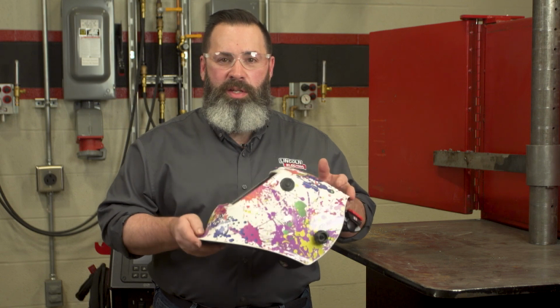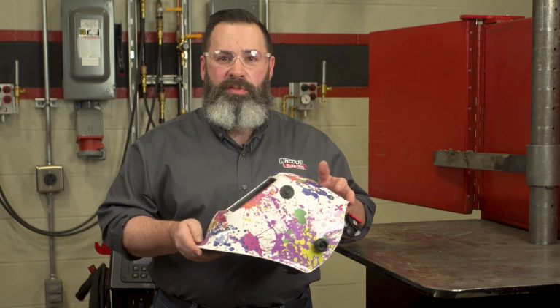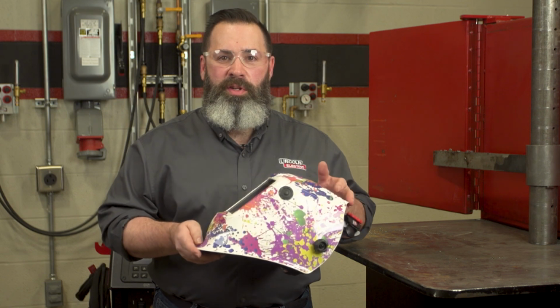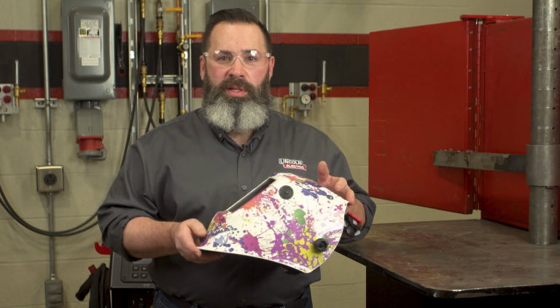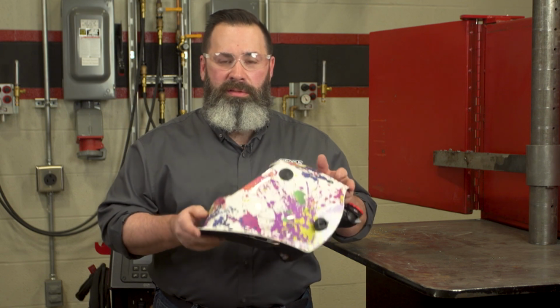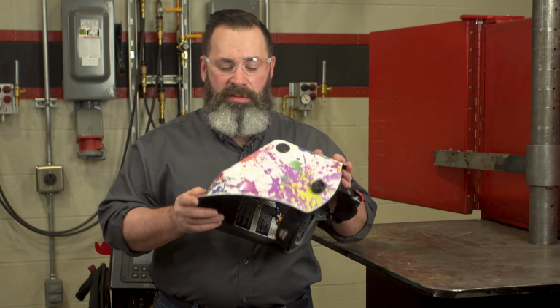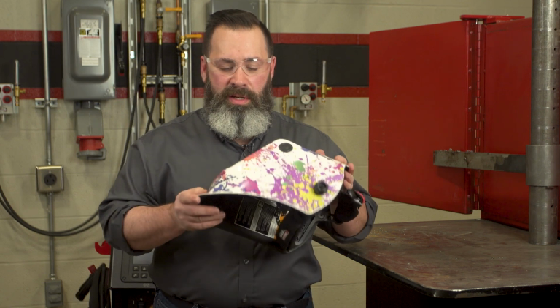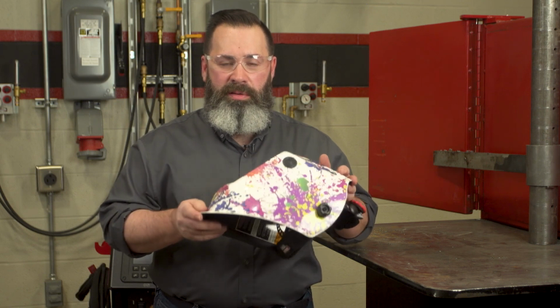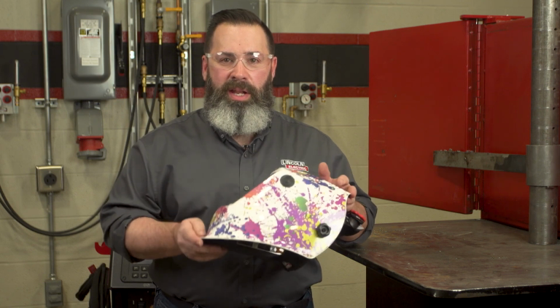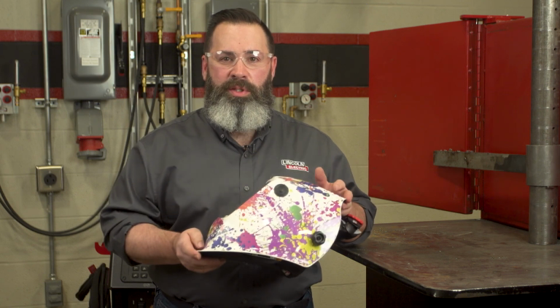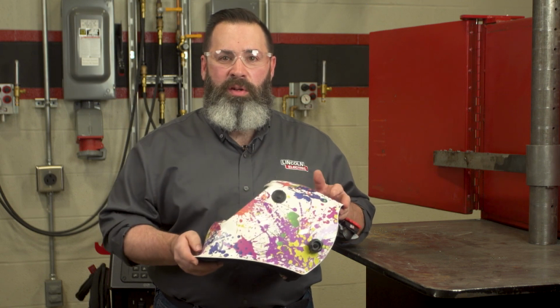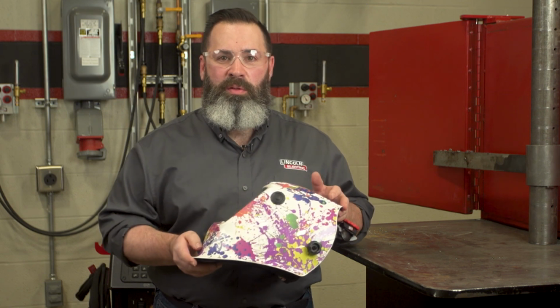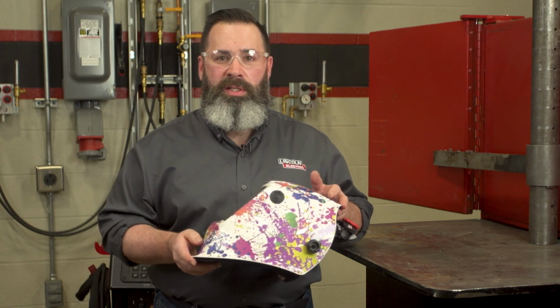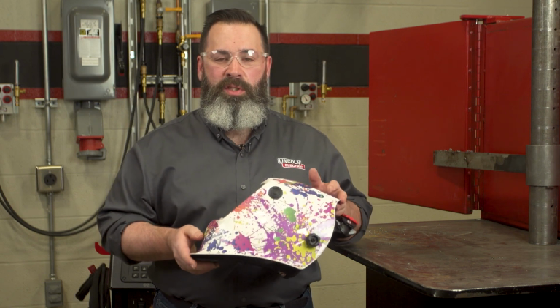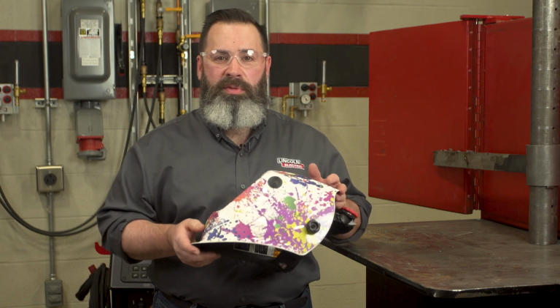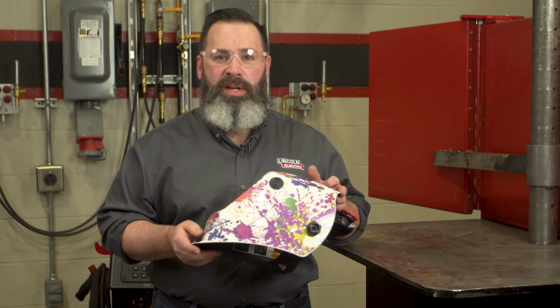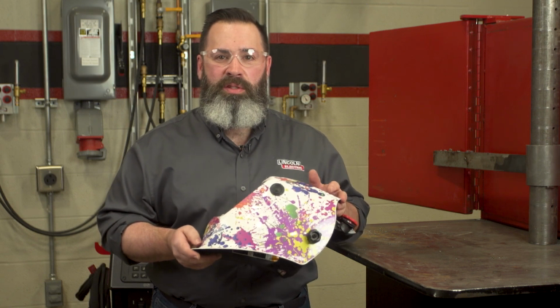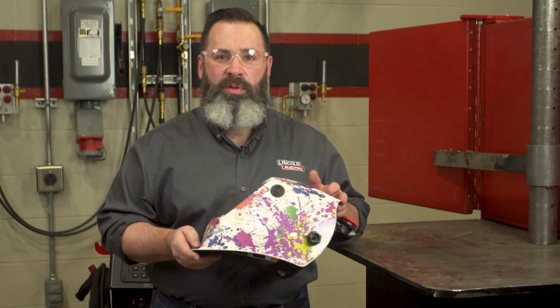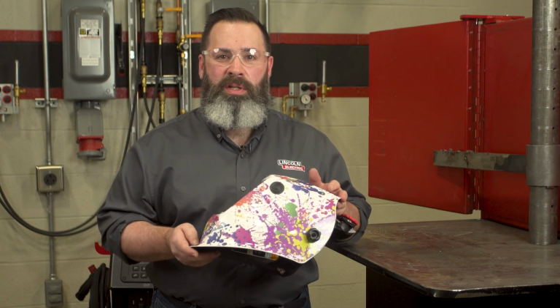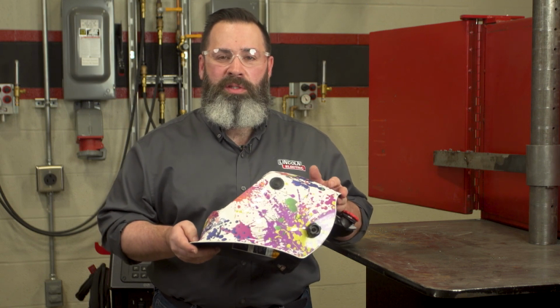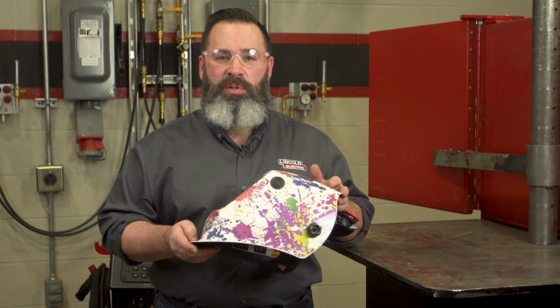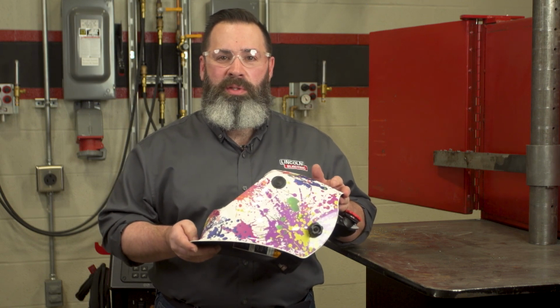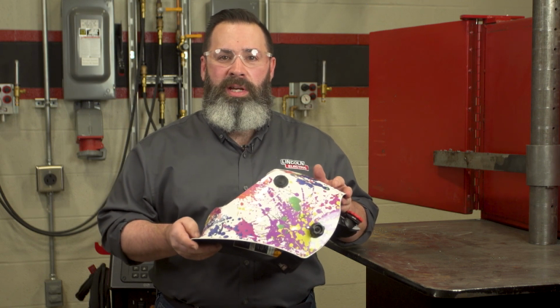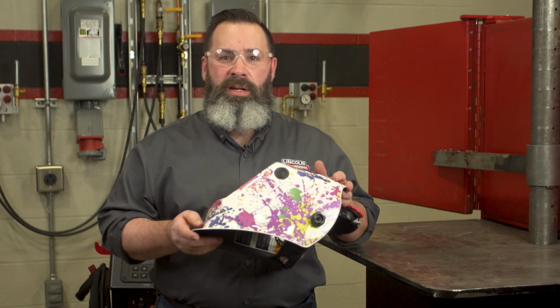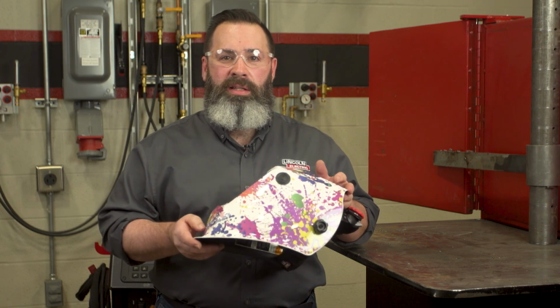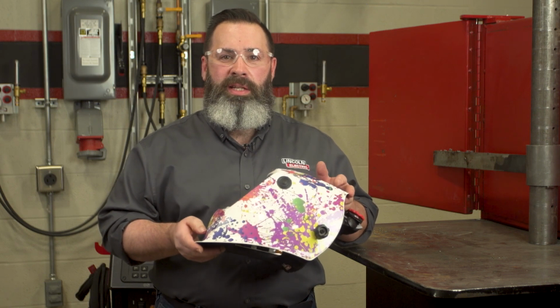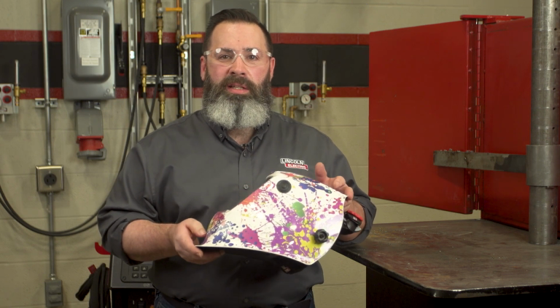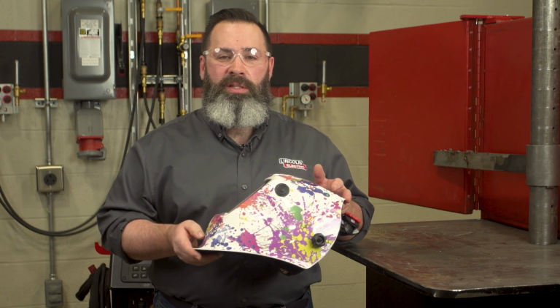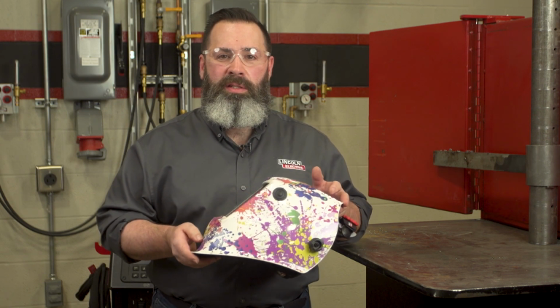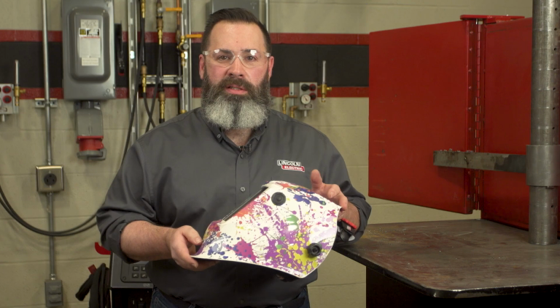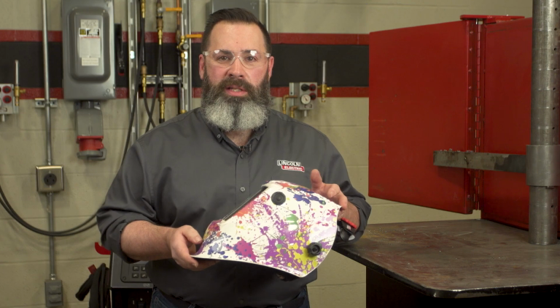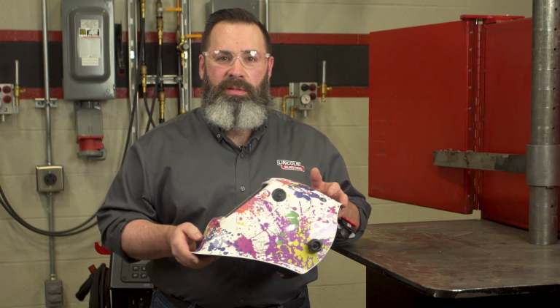Thank you for viewing. Again, I'm Charlie LeRich, supervisor of the welding school here at Lincoln Electric. Thank you.